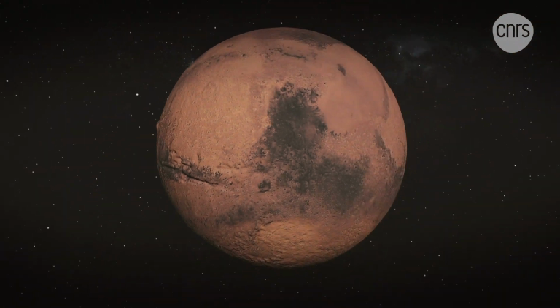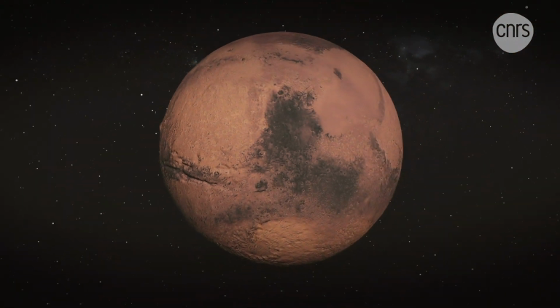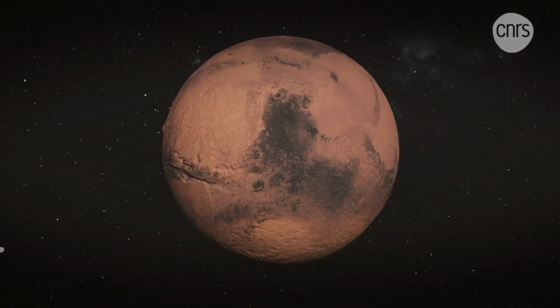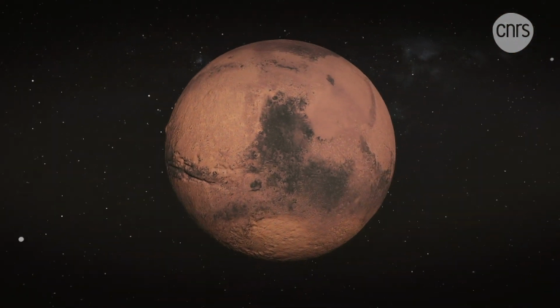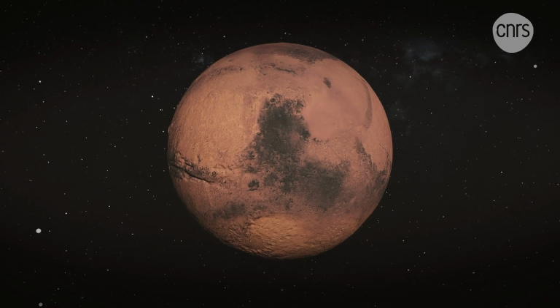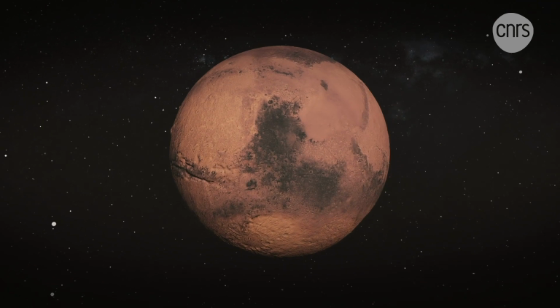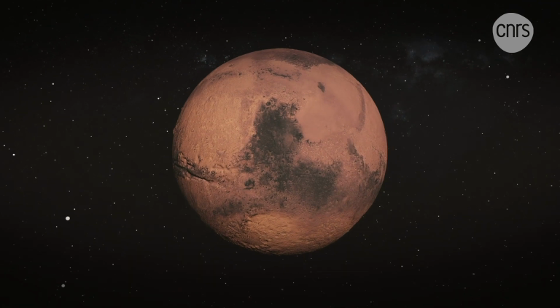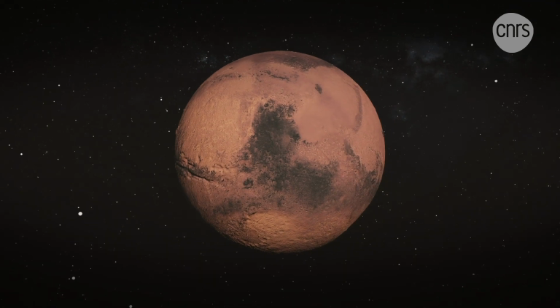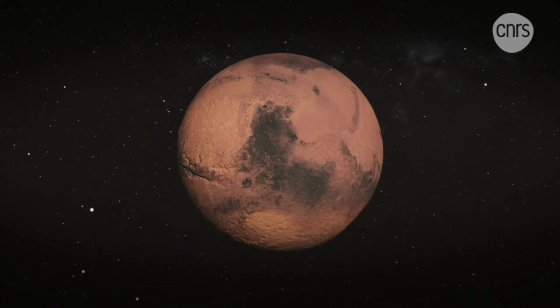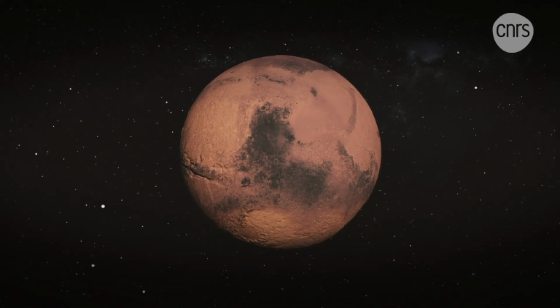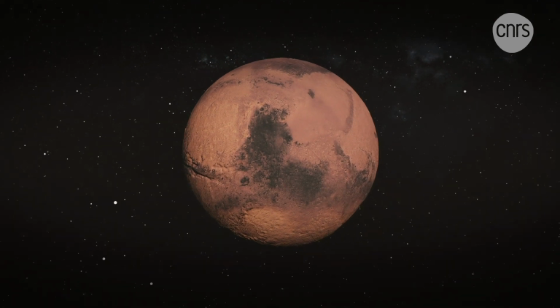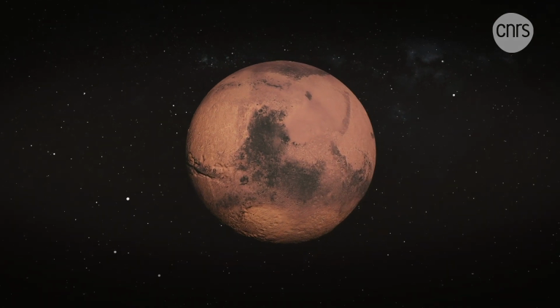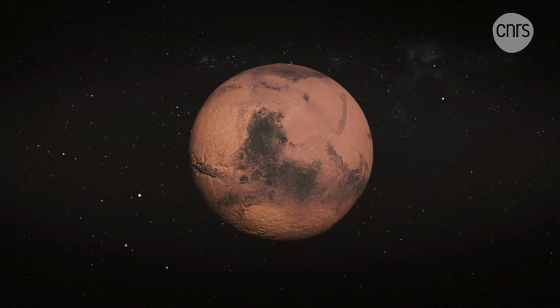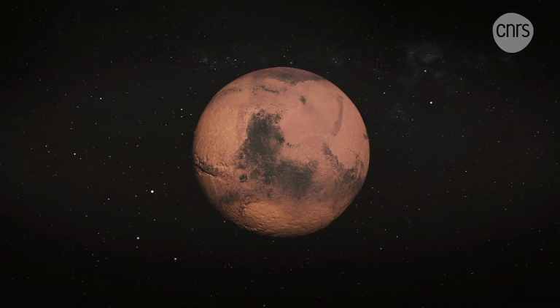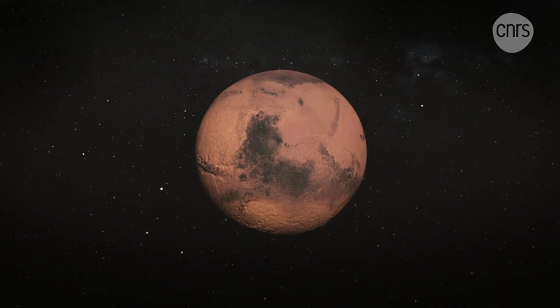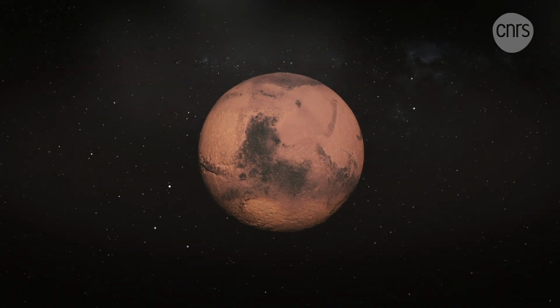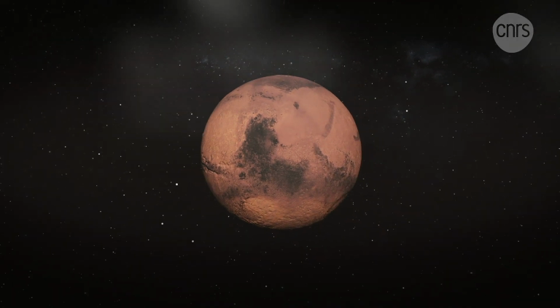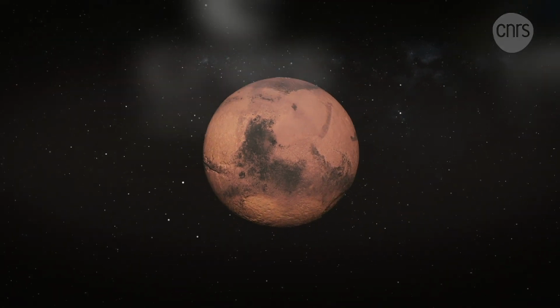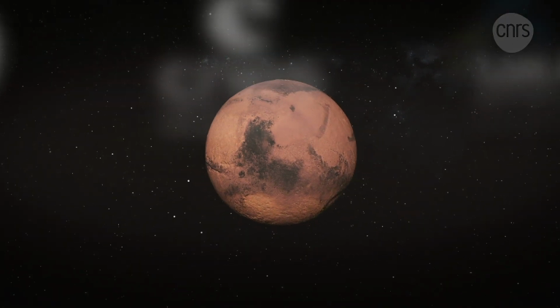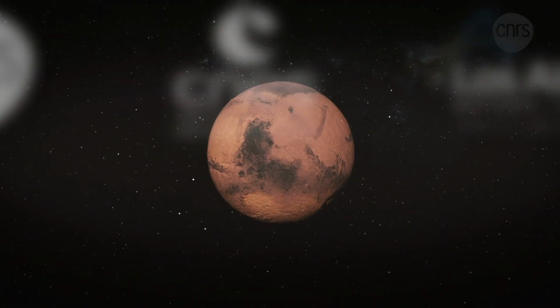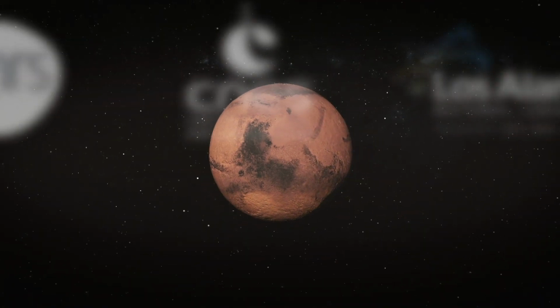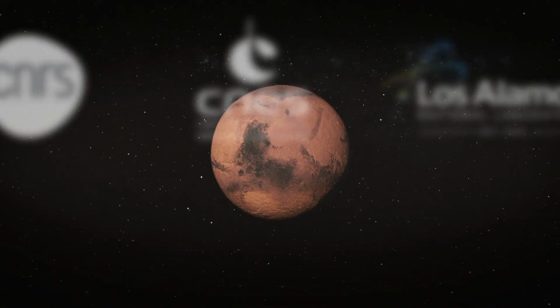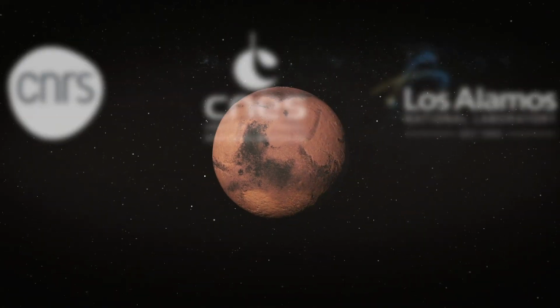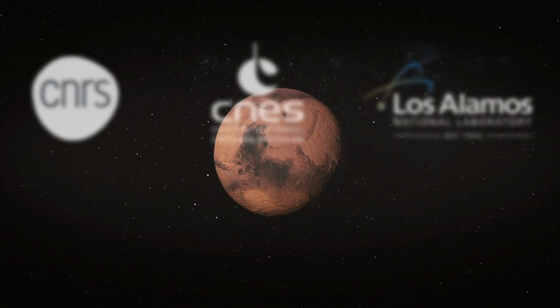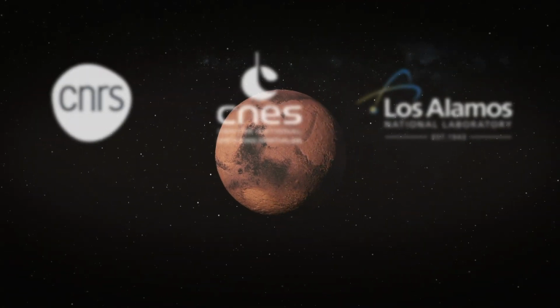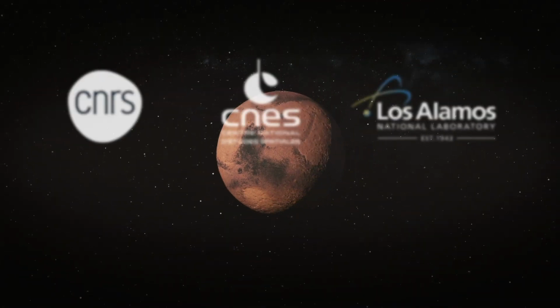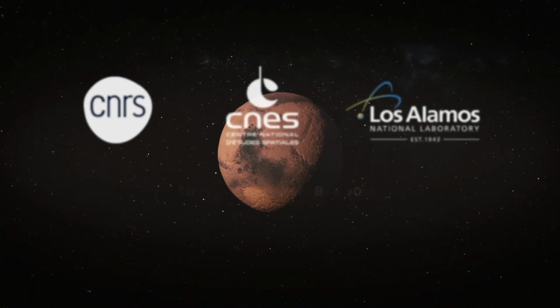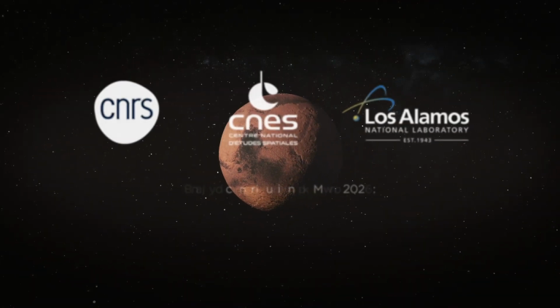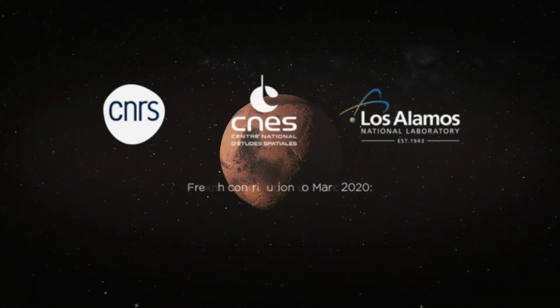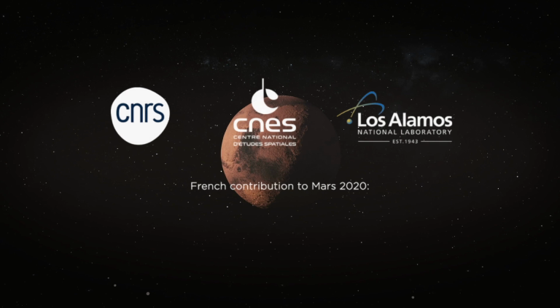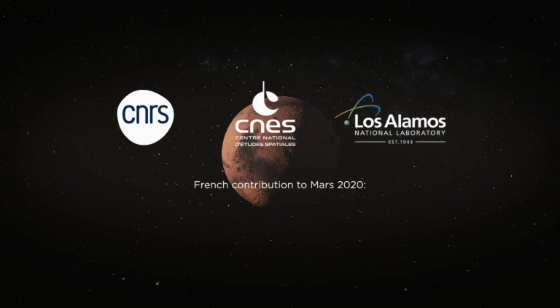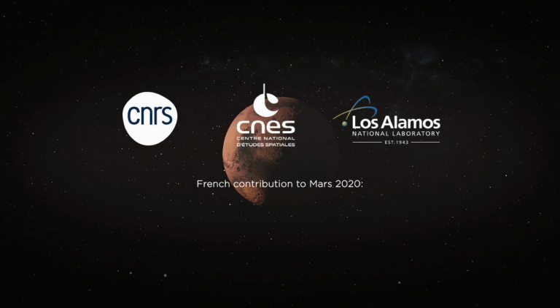And perhaps to answer in situ this fascinating question: Was there ever life on Mars?